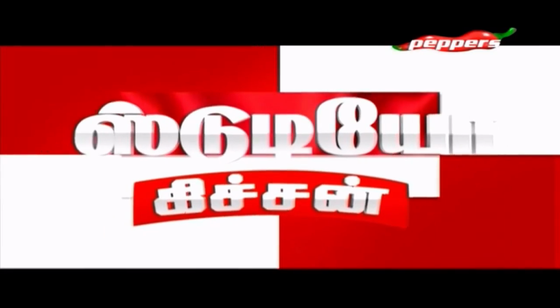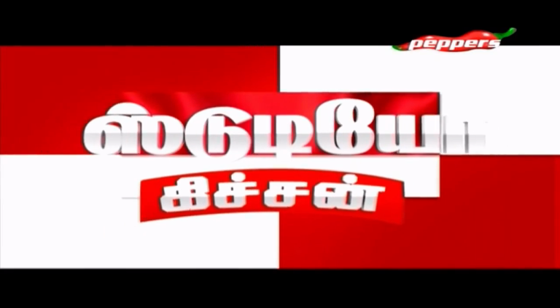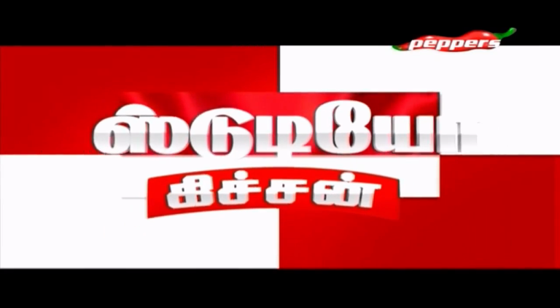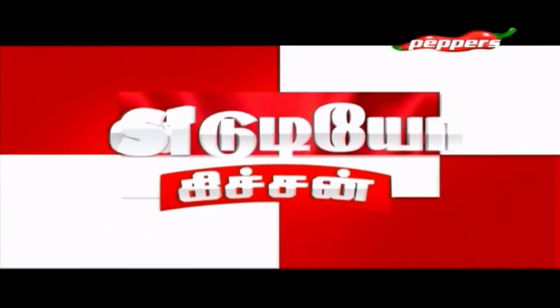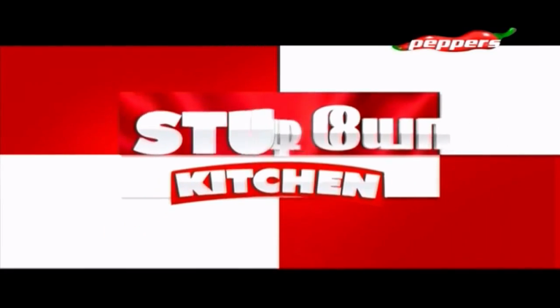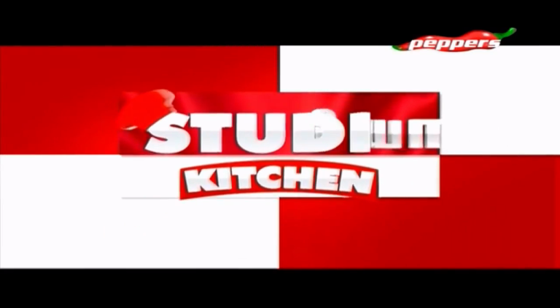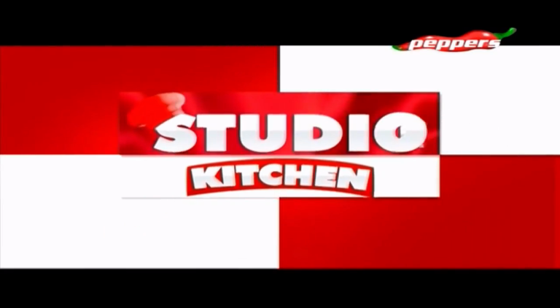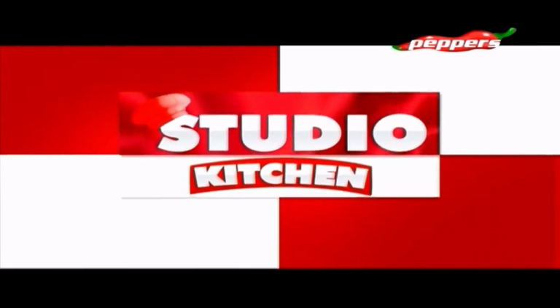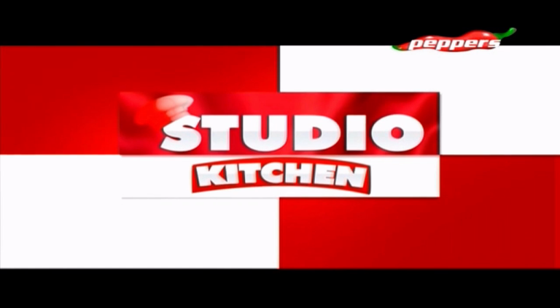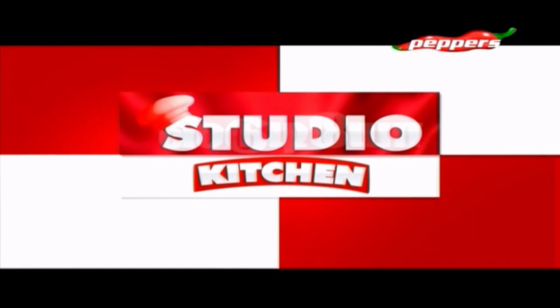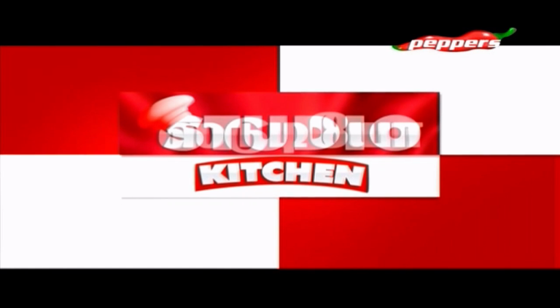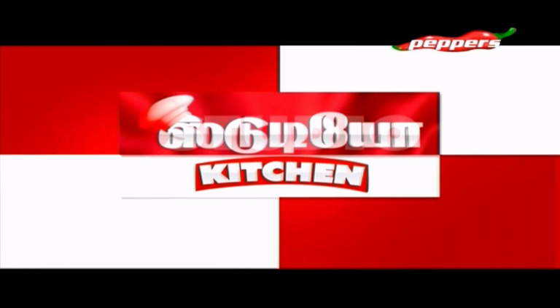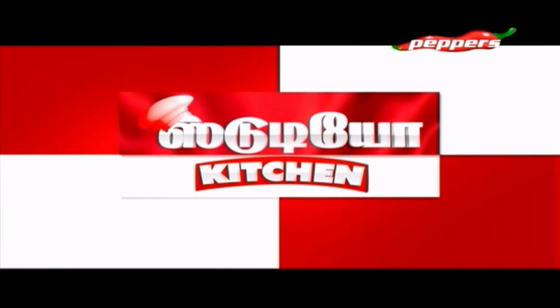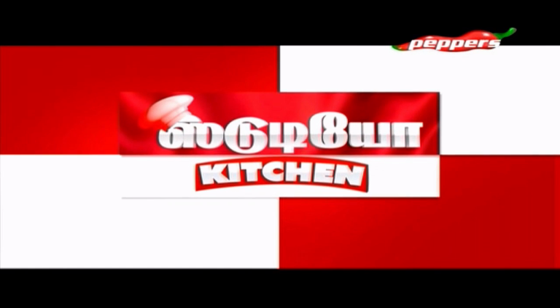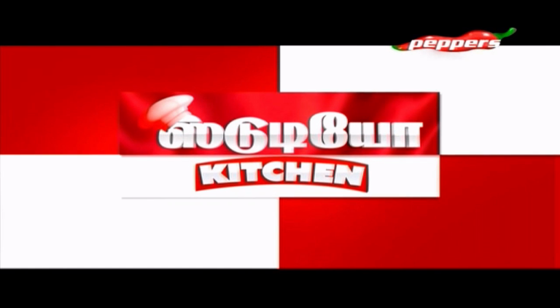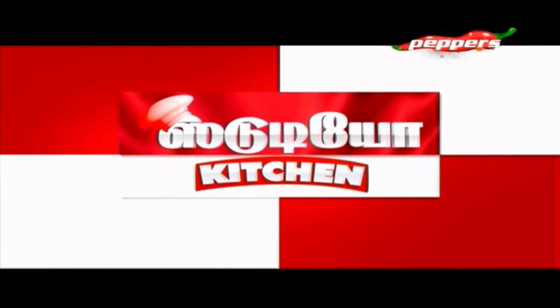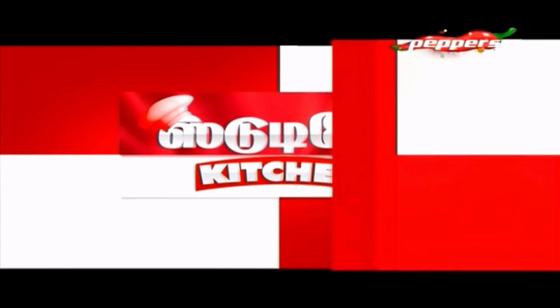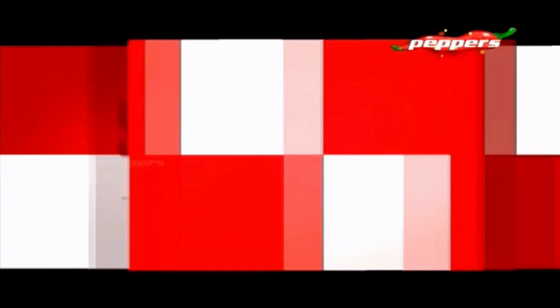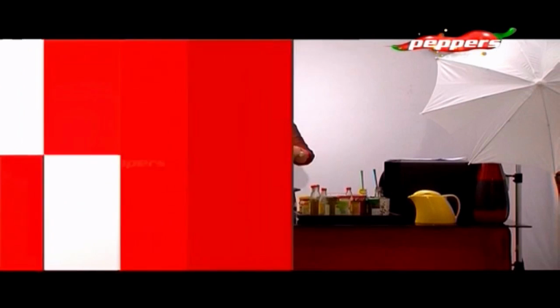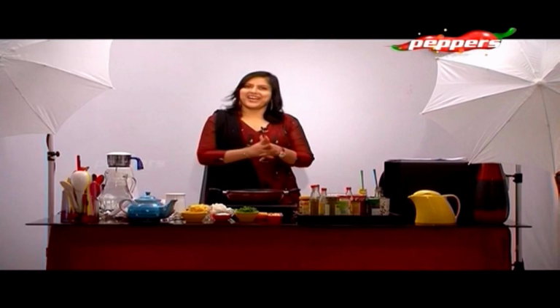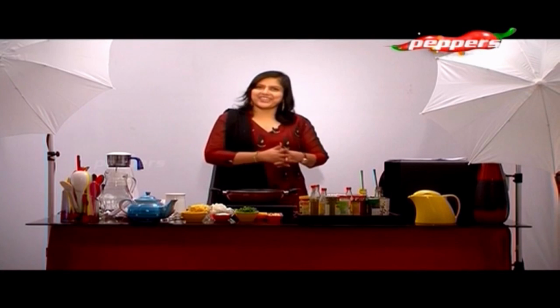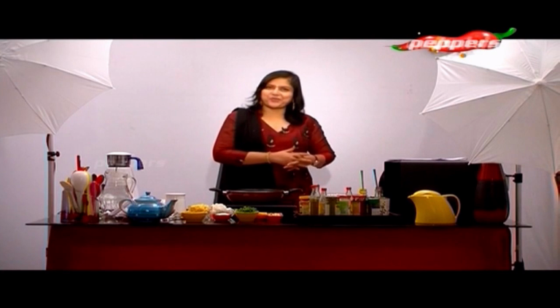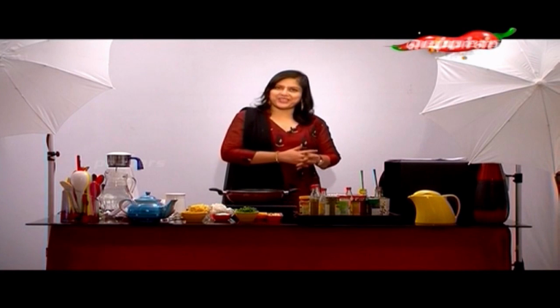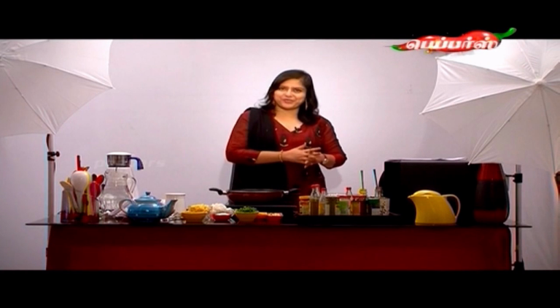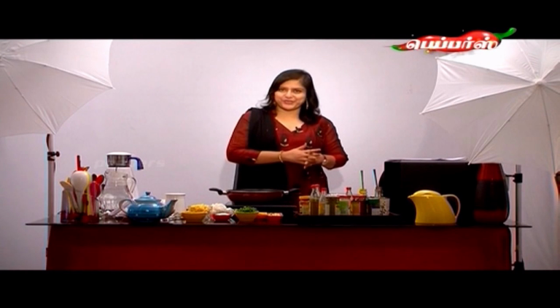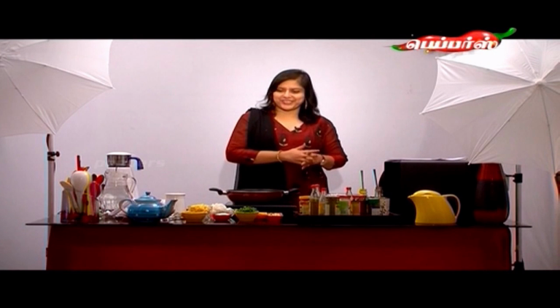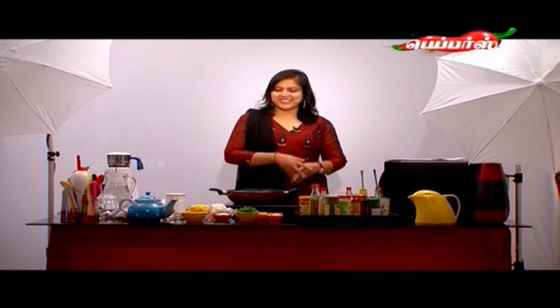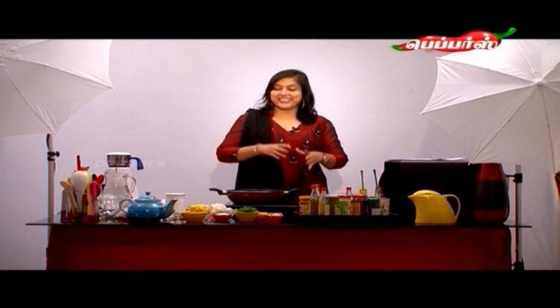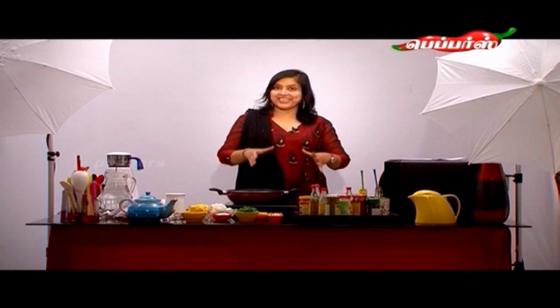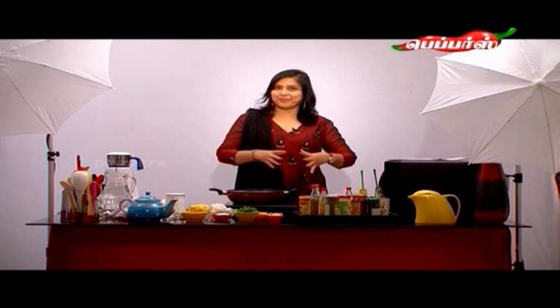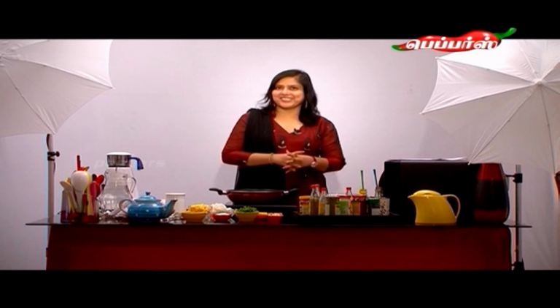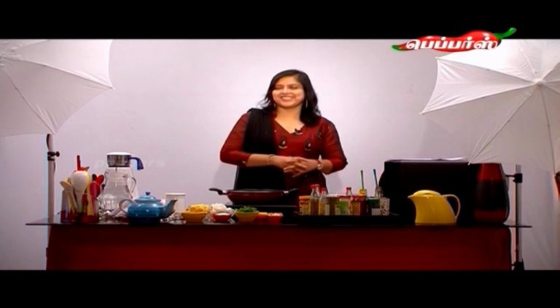Studio Kitchen. So hi, hello, welcome to Studio Kitchen. In this series, we will have different recipes.